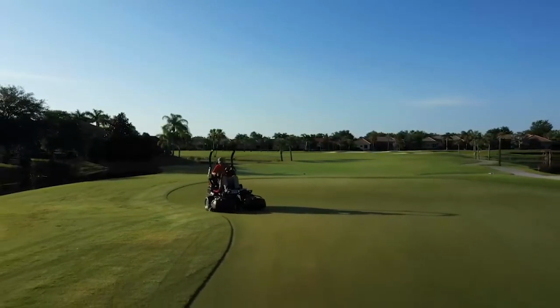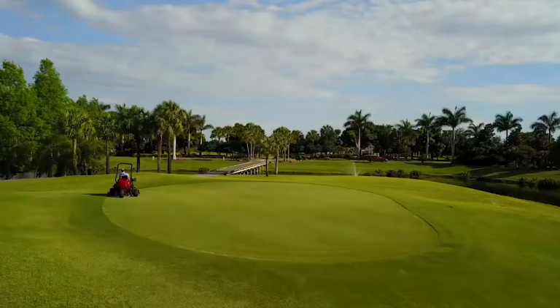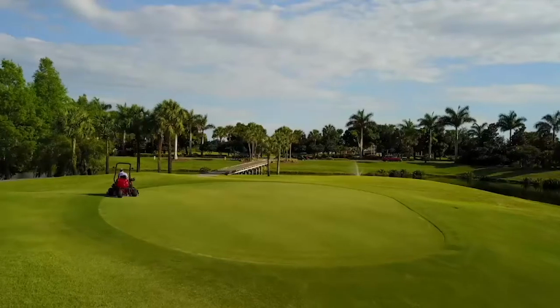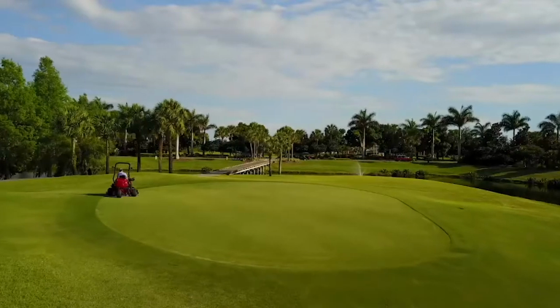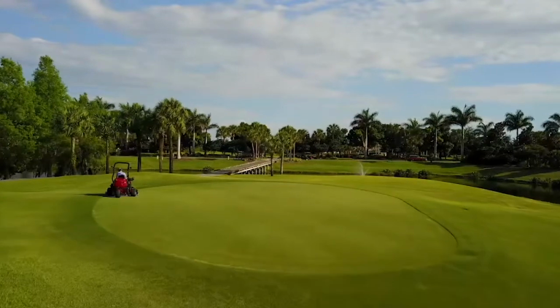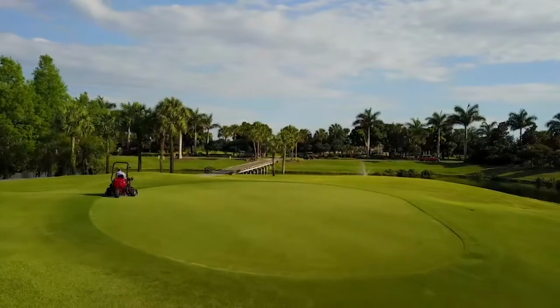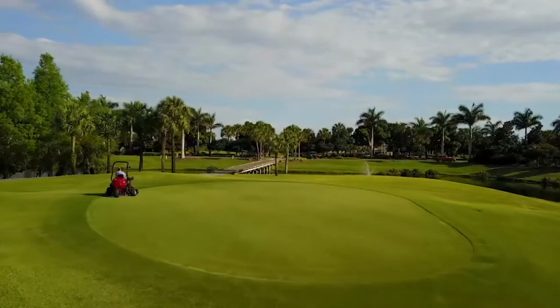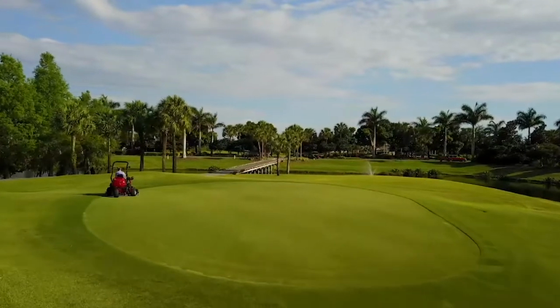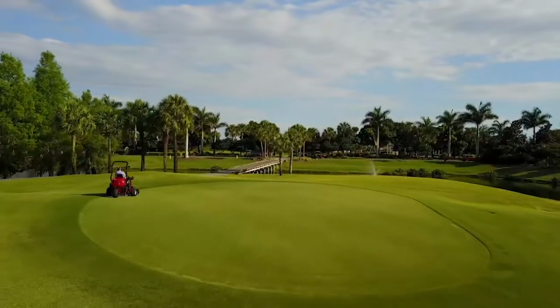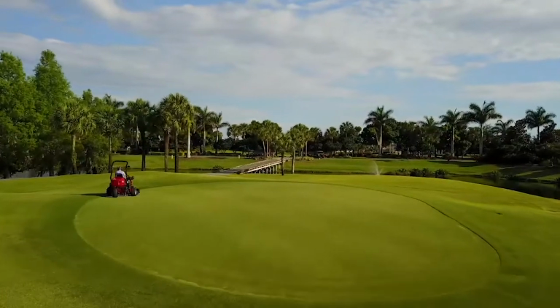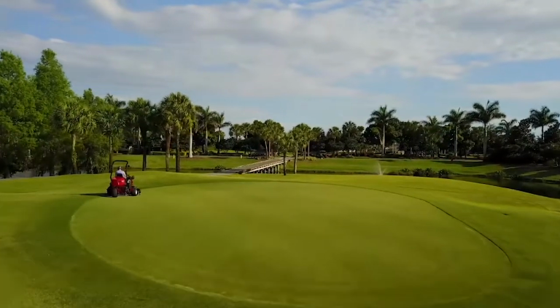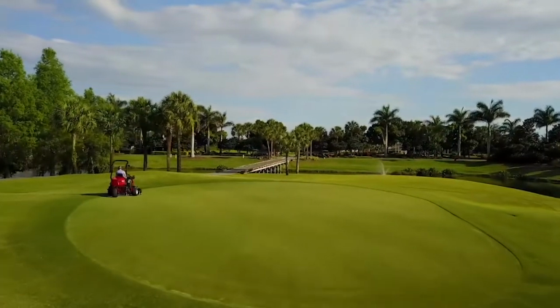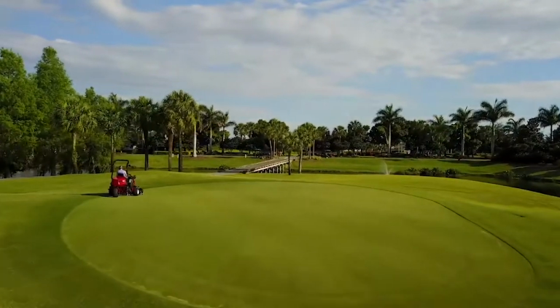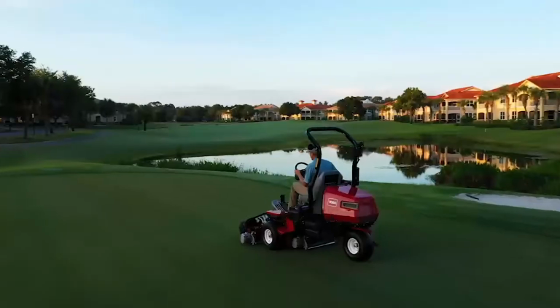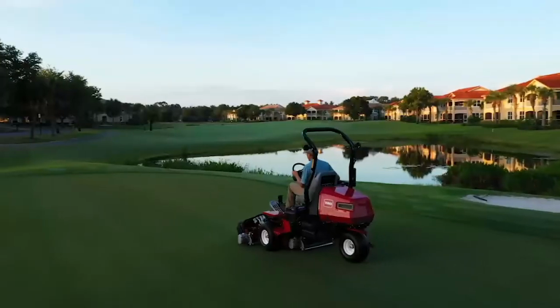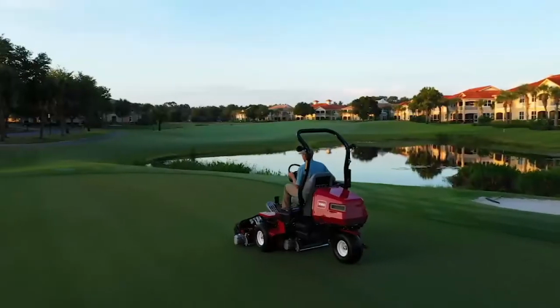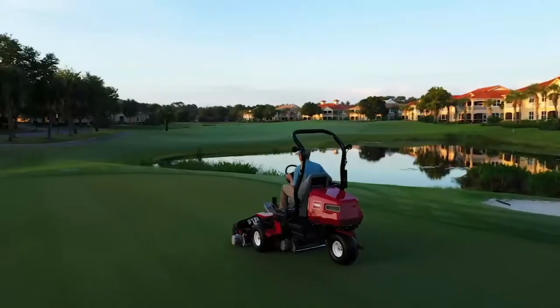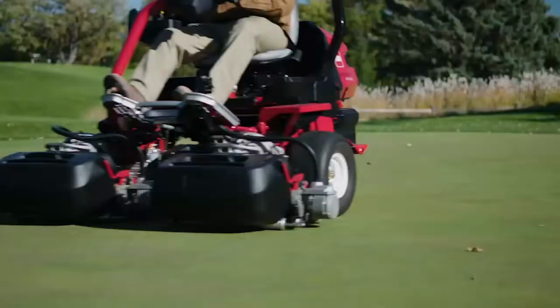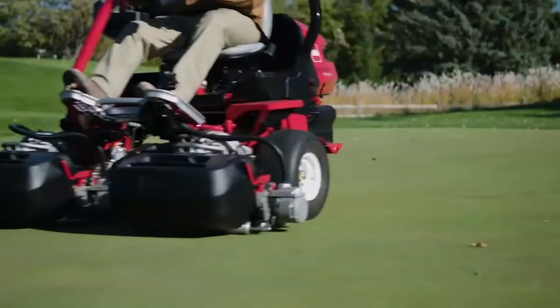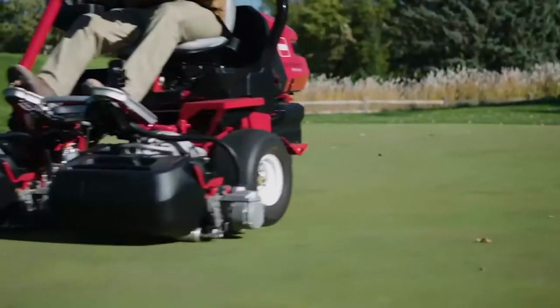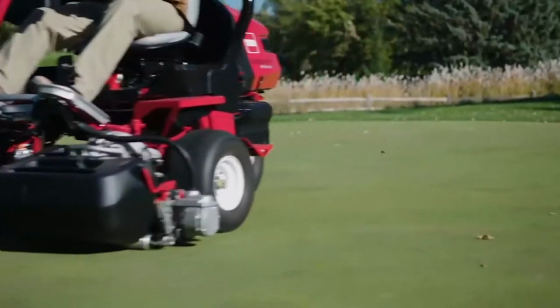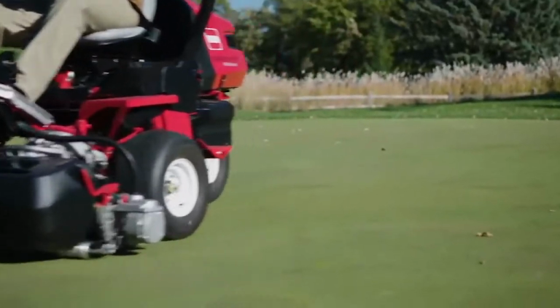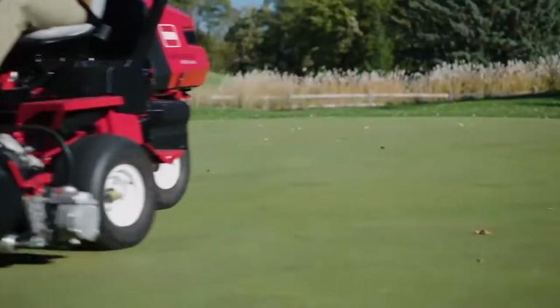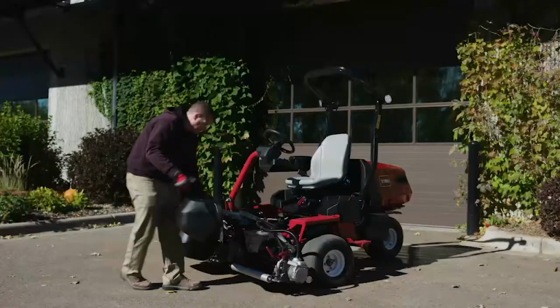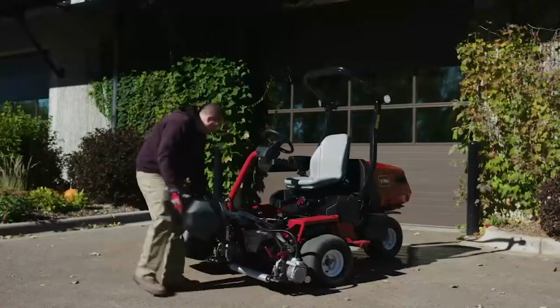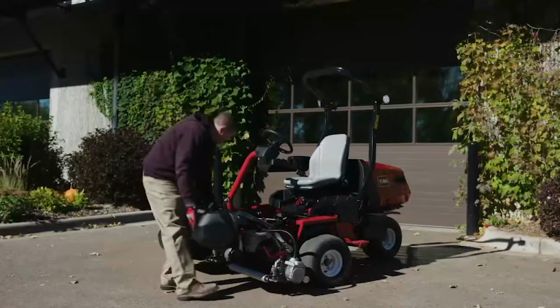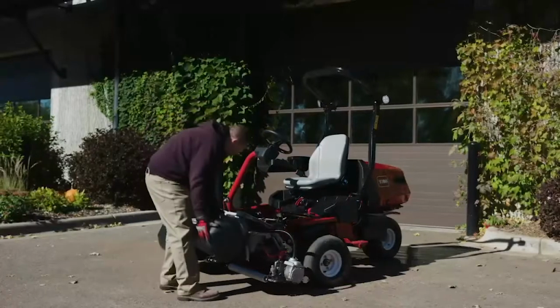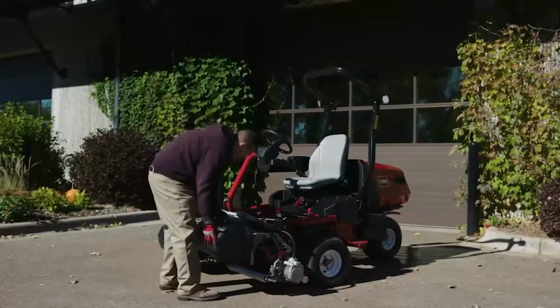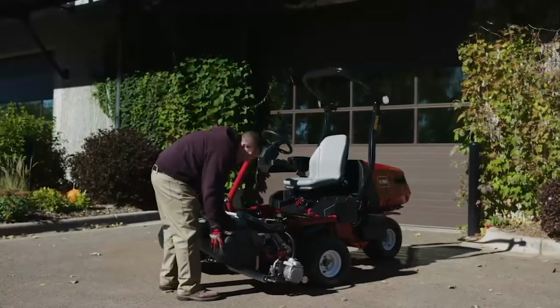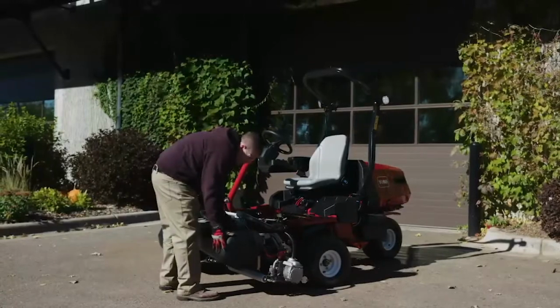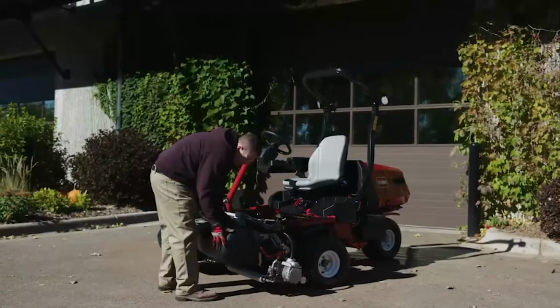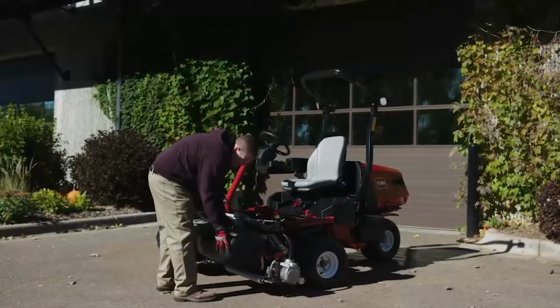Ultimately, the E-TriFlex delivers an even, true putting surface while saving valuable time and labor costs.